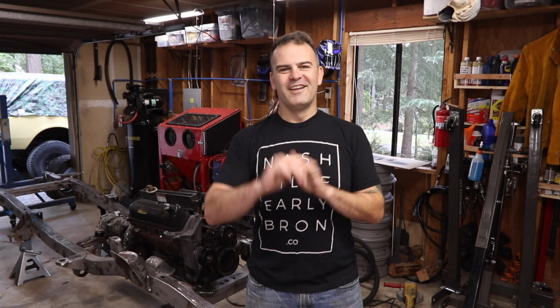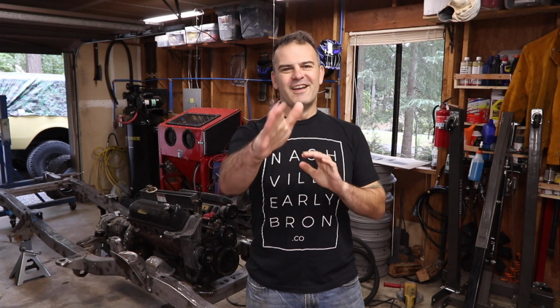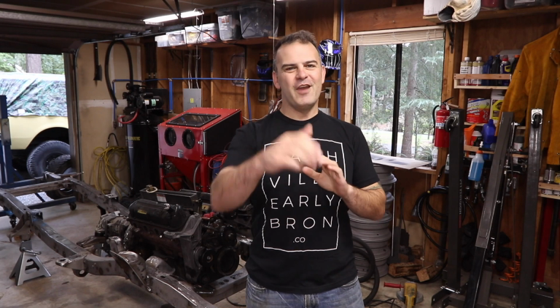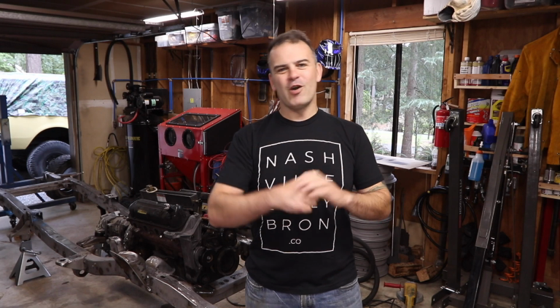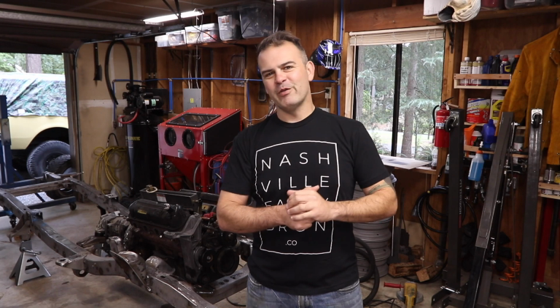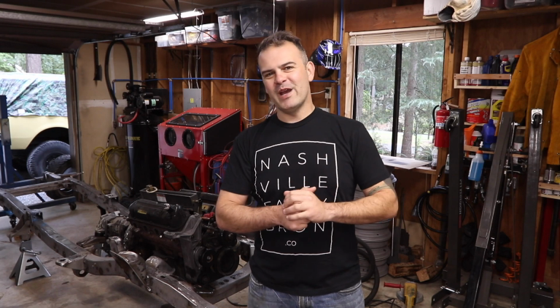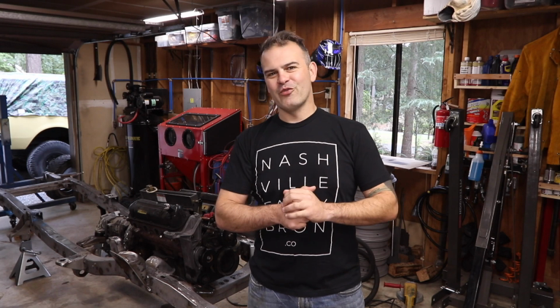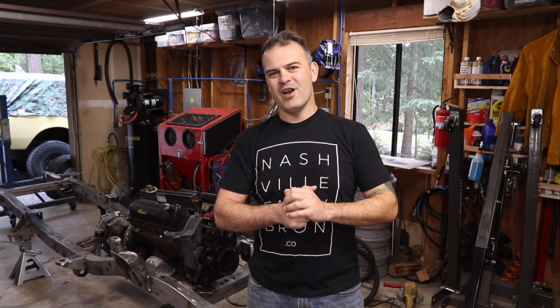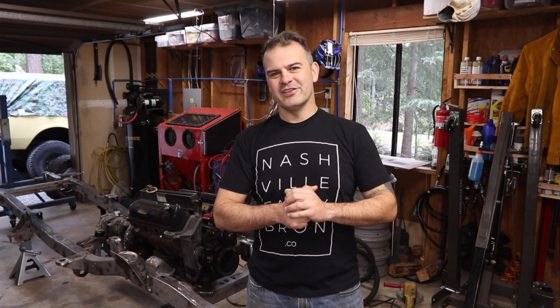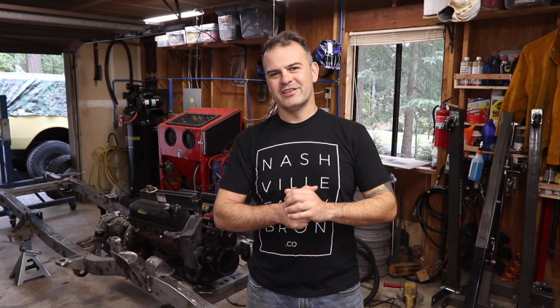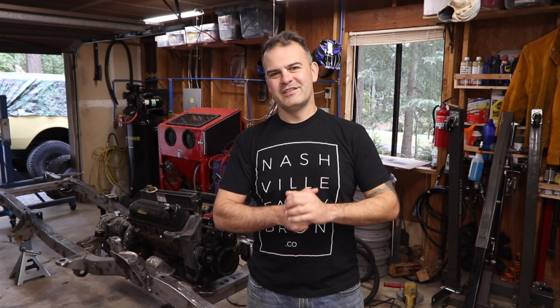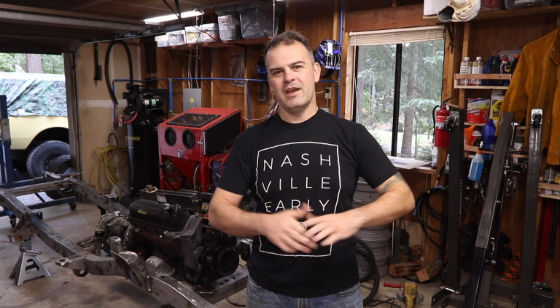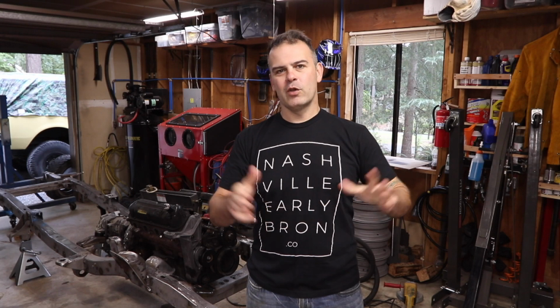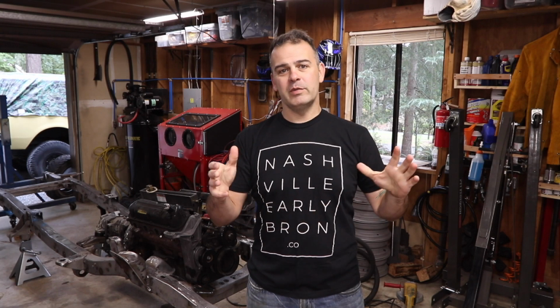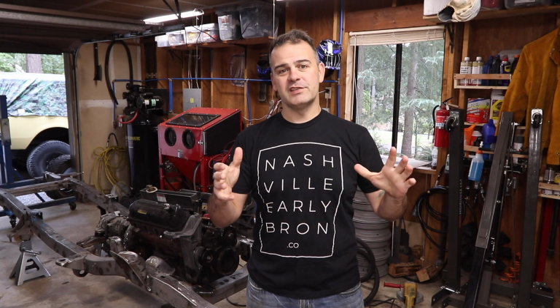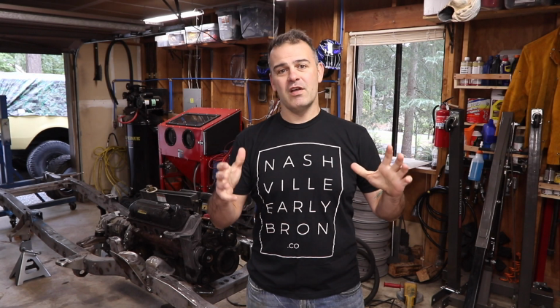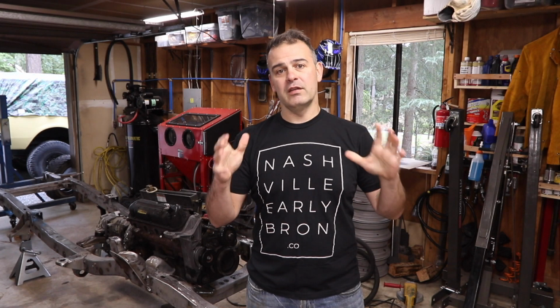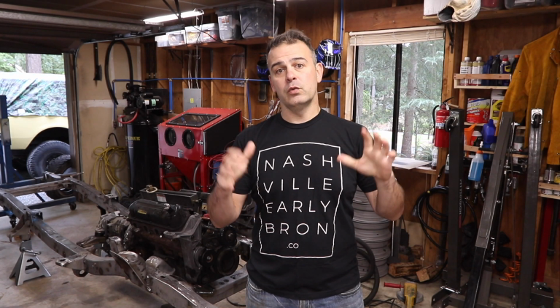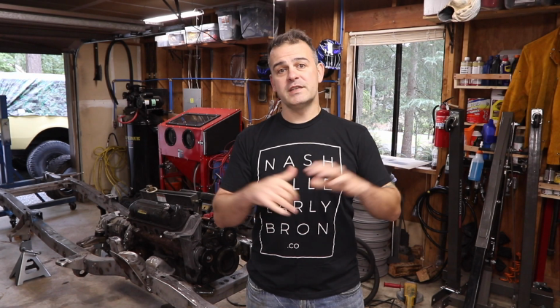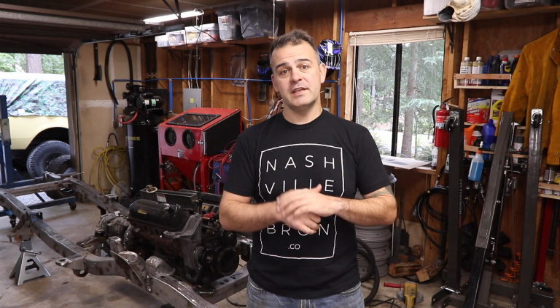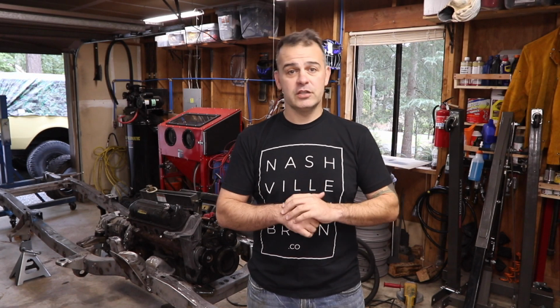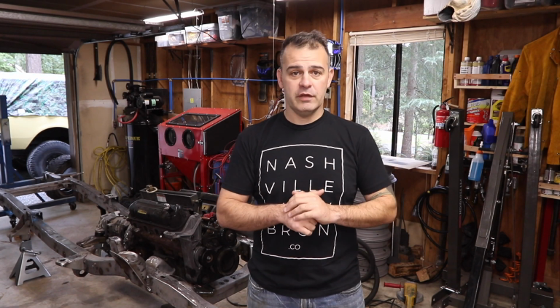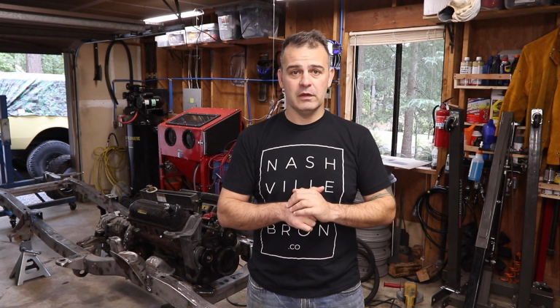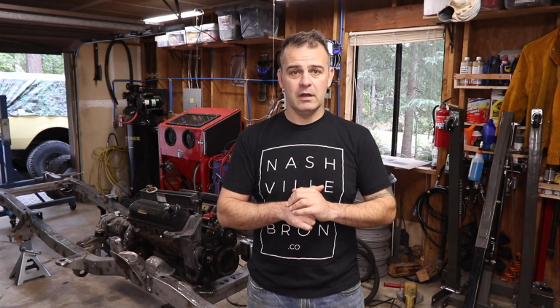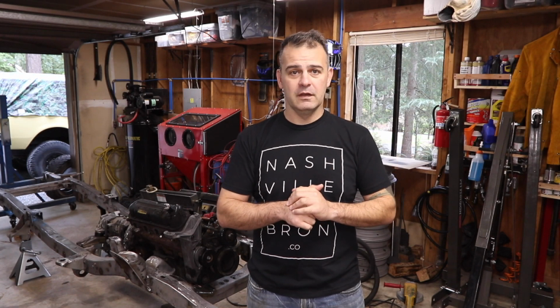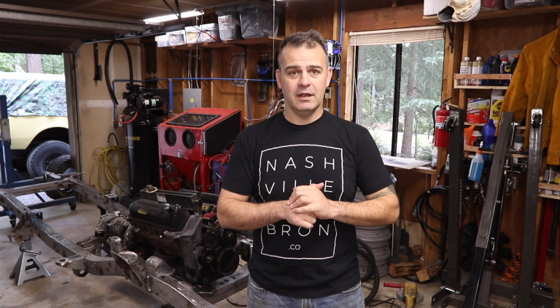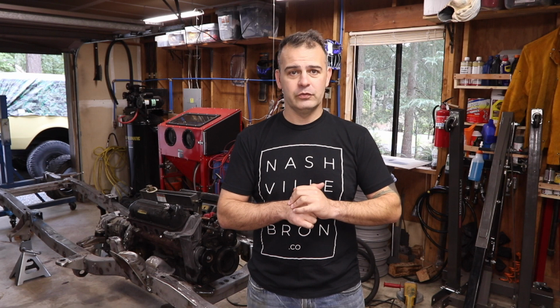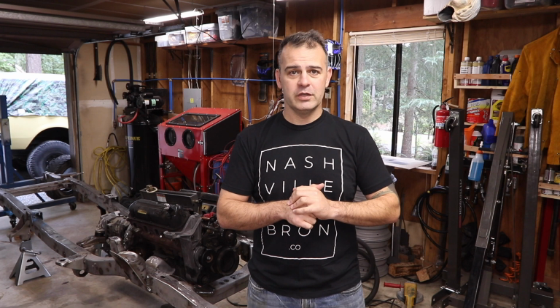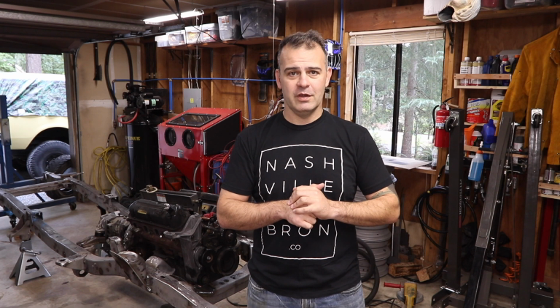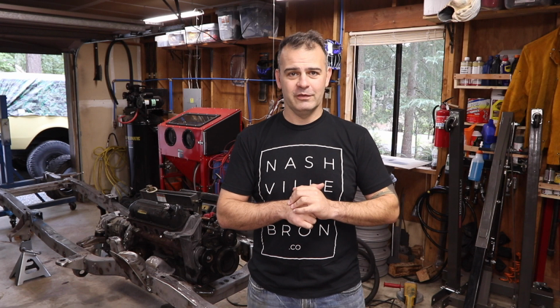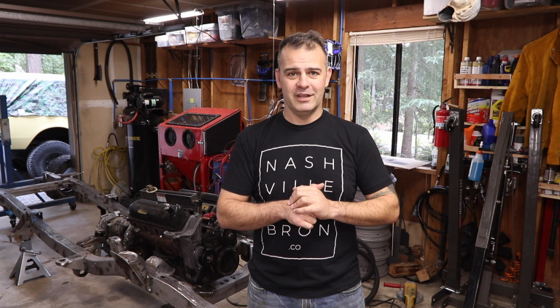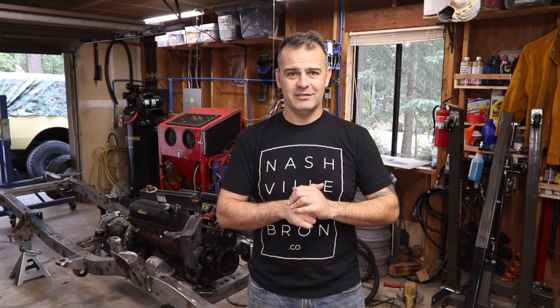Hey, welcome to Matt's Garage. Today we're going to be installing a twin stick shifter onto the Dana 20 transfer case.